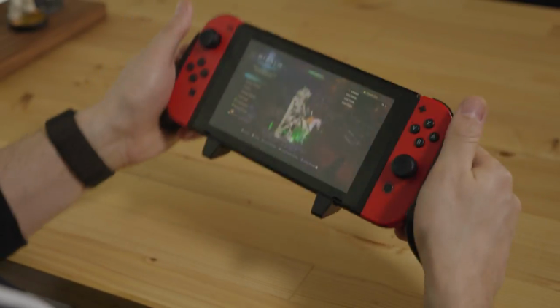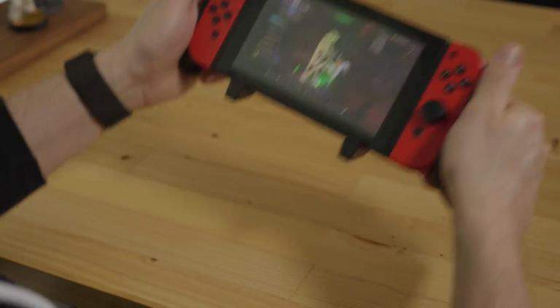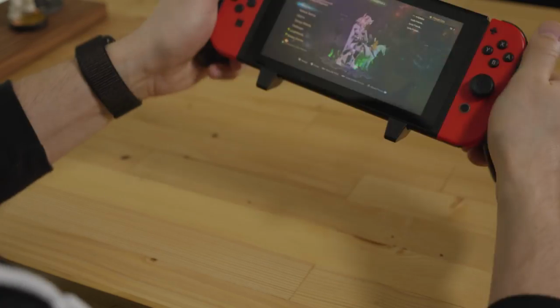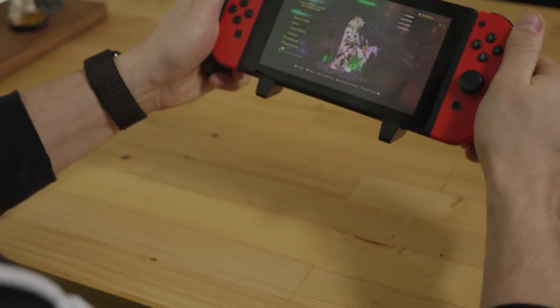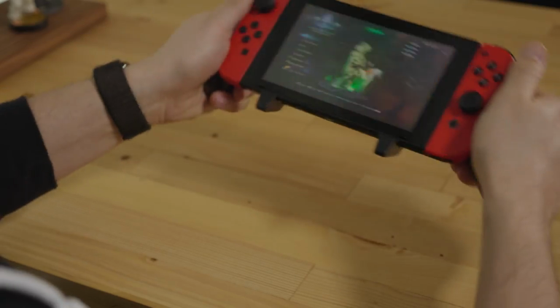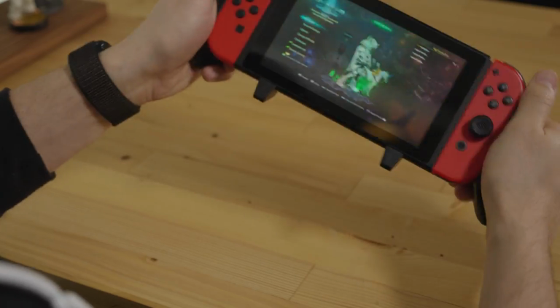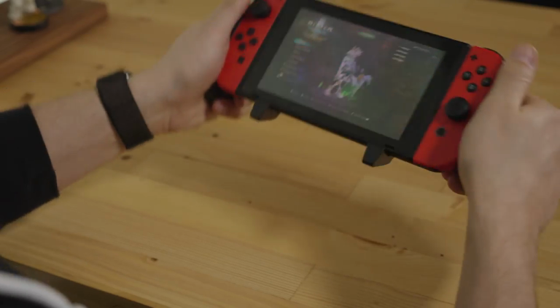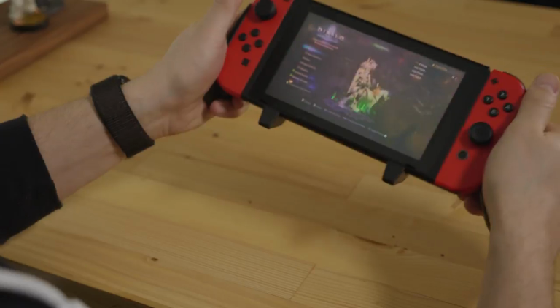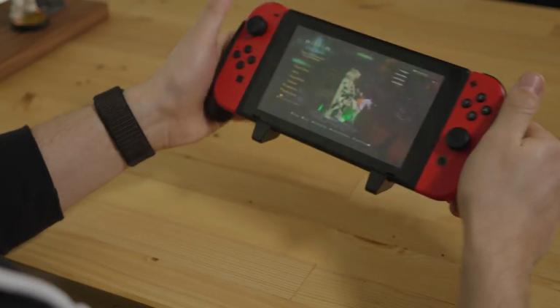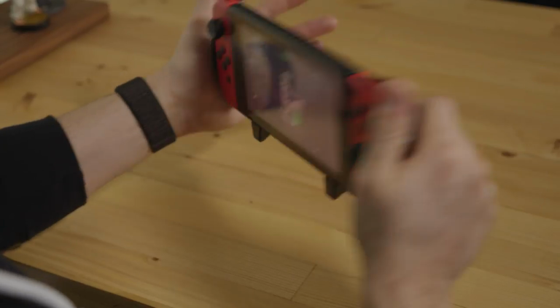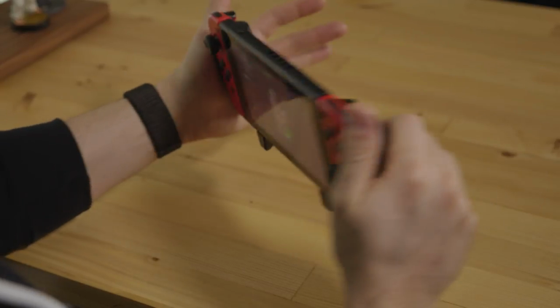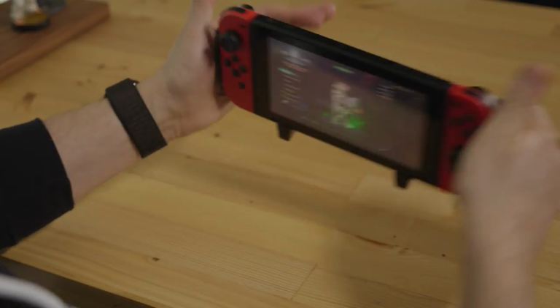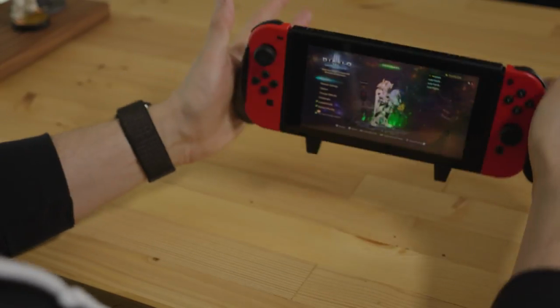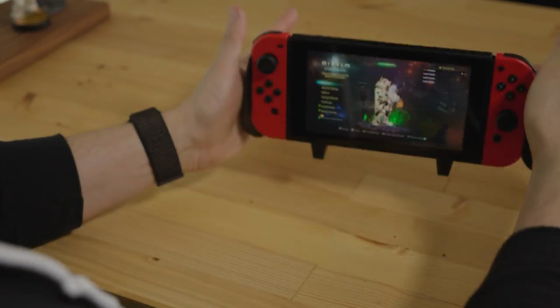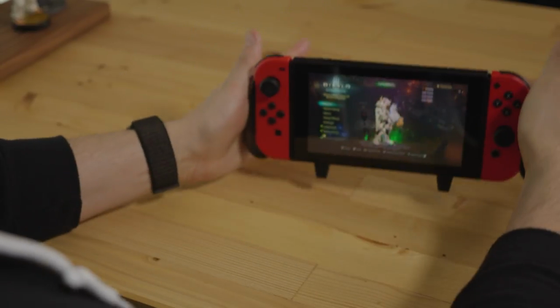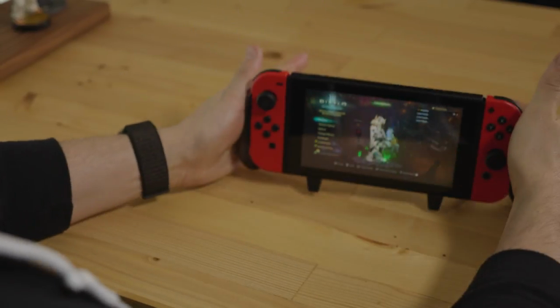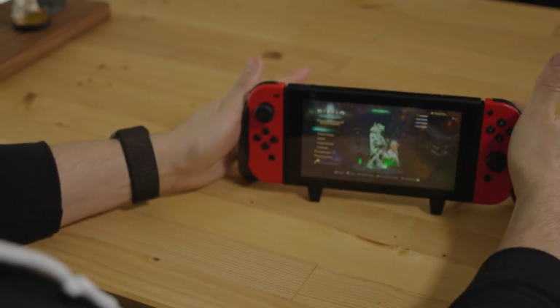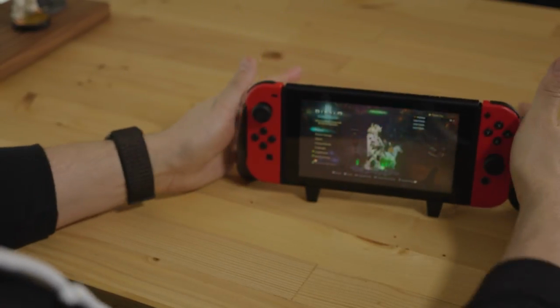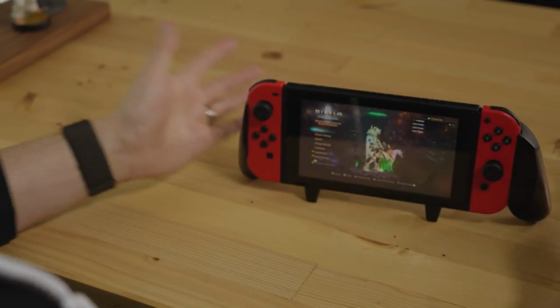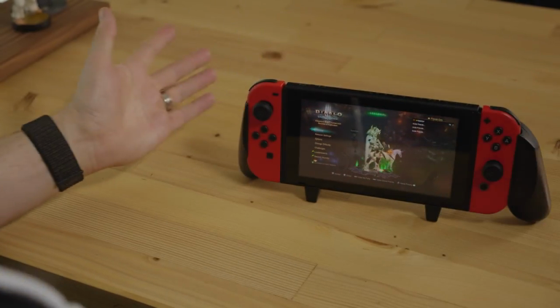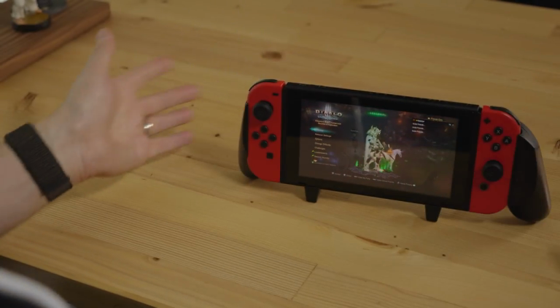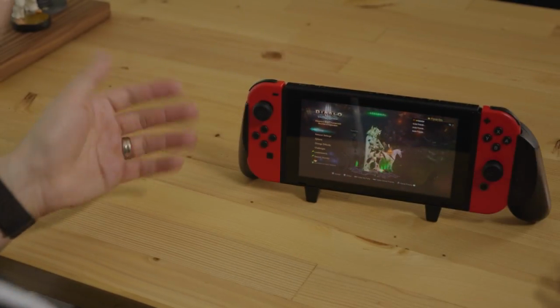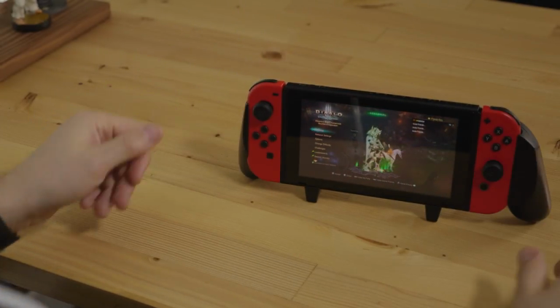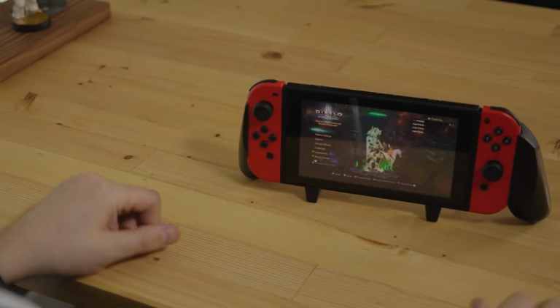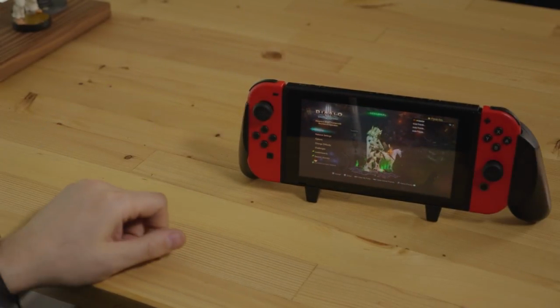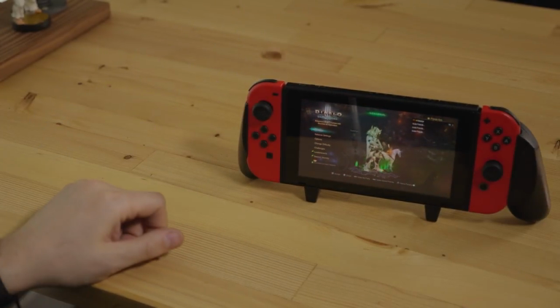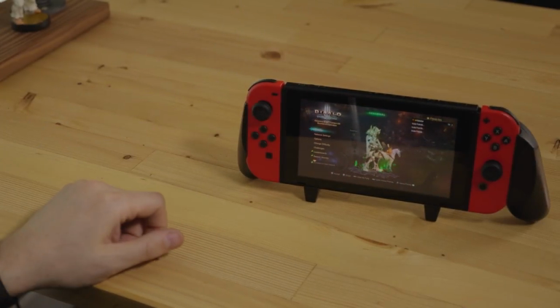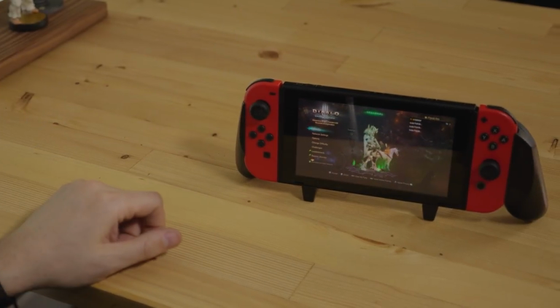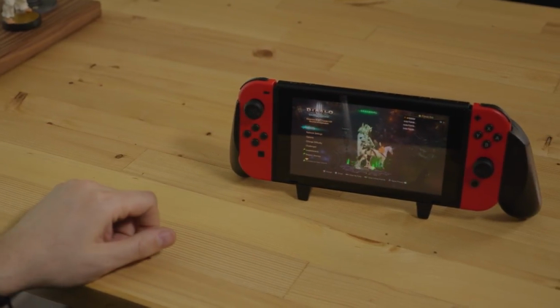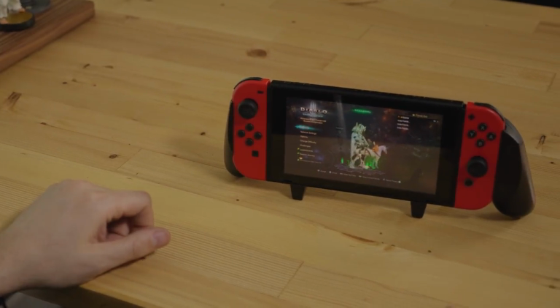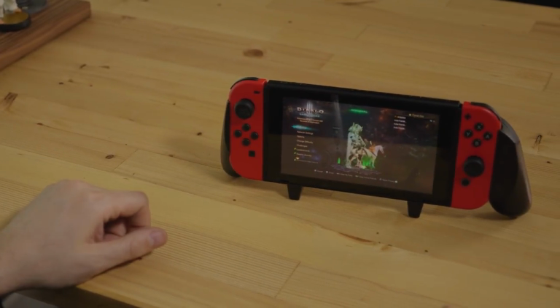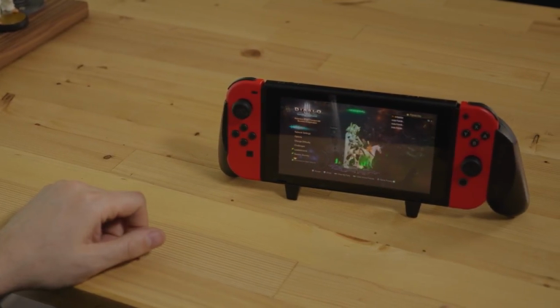And of course, it stands up and it looks great when standing. So you can just set it down and go.